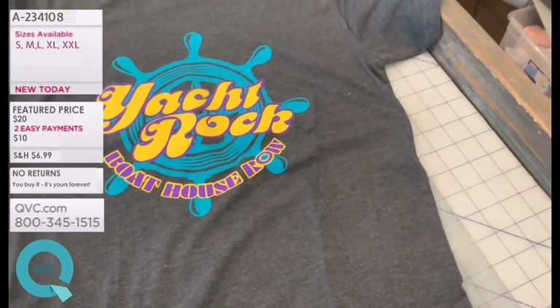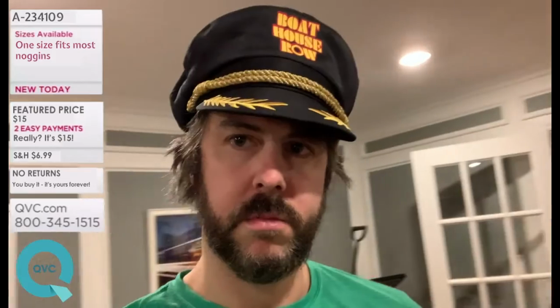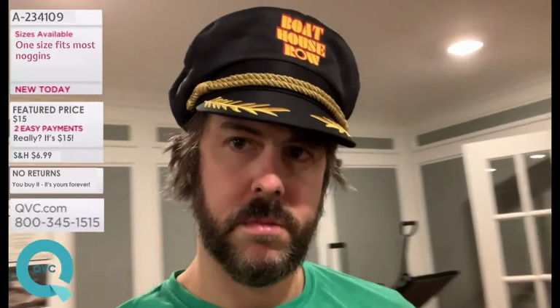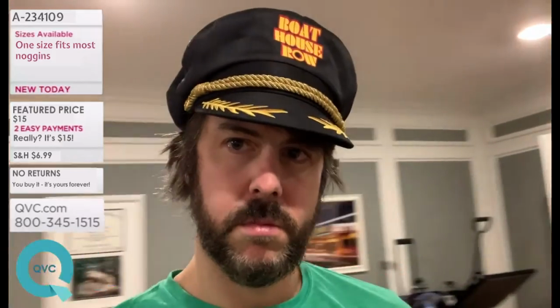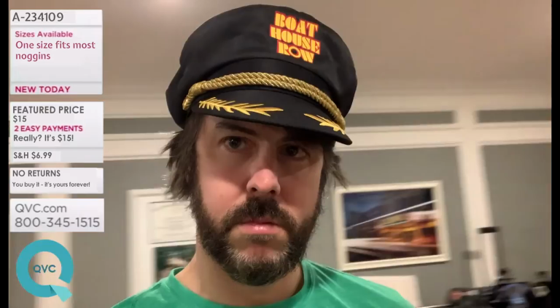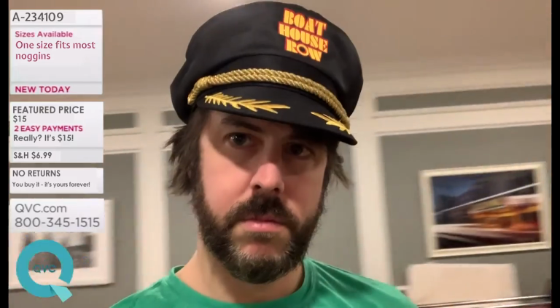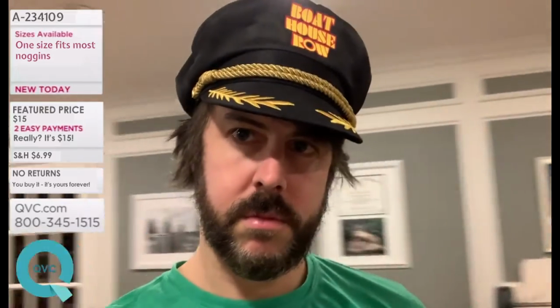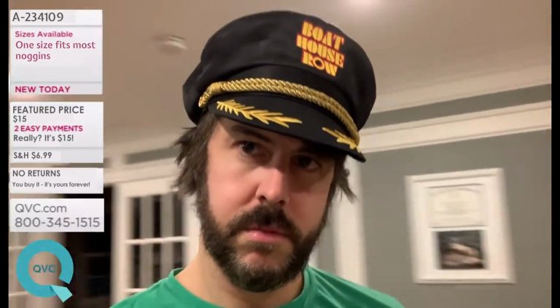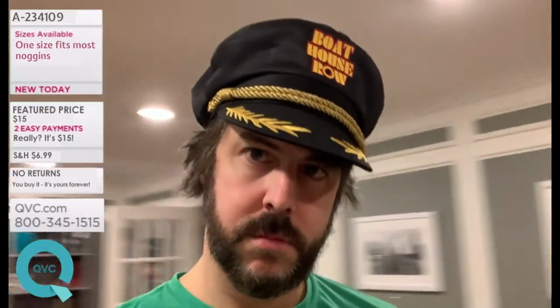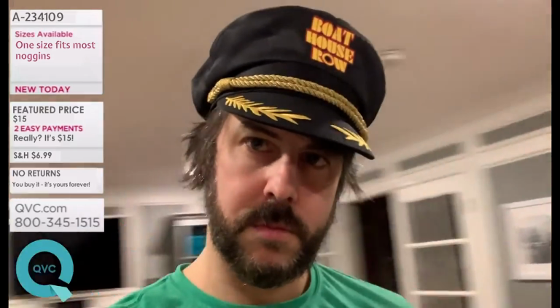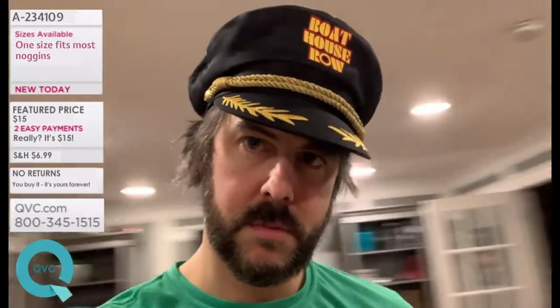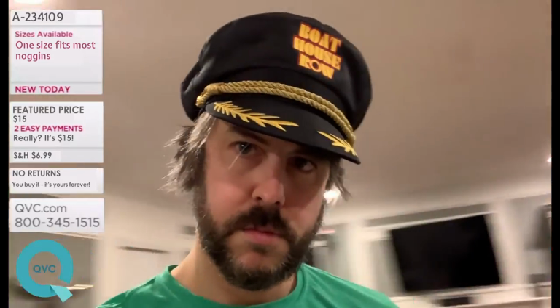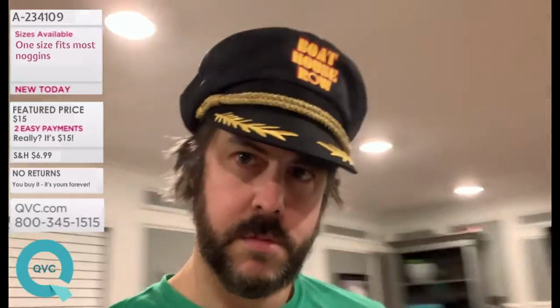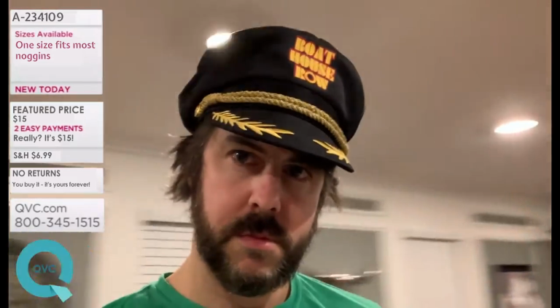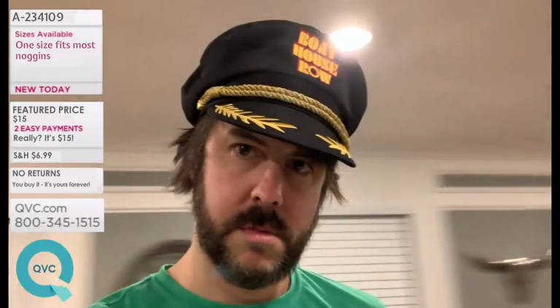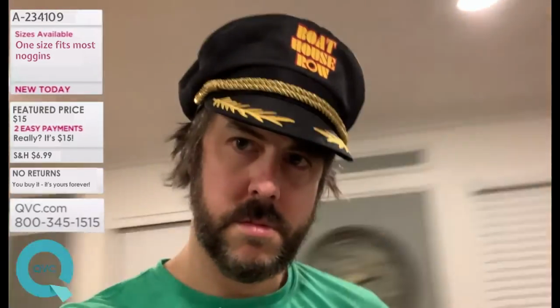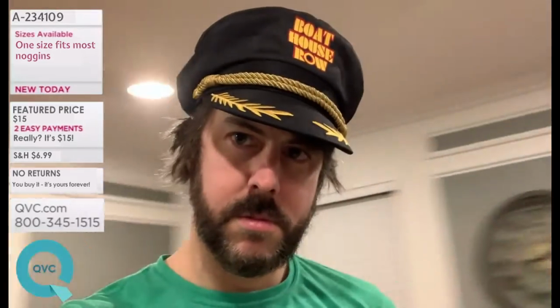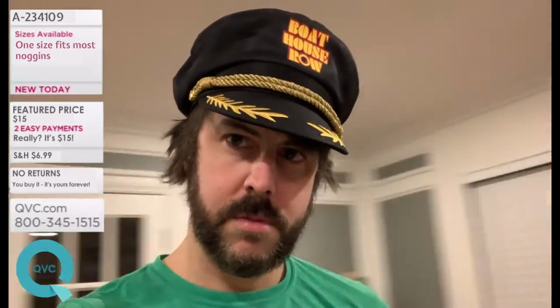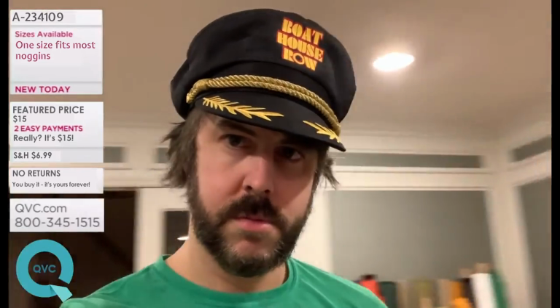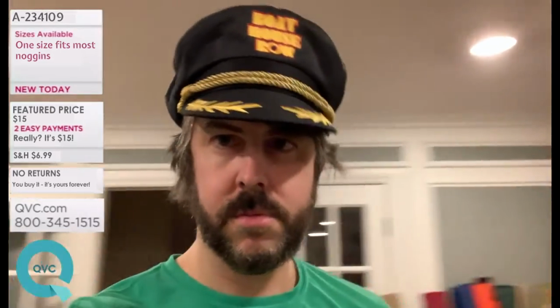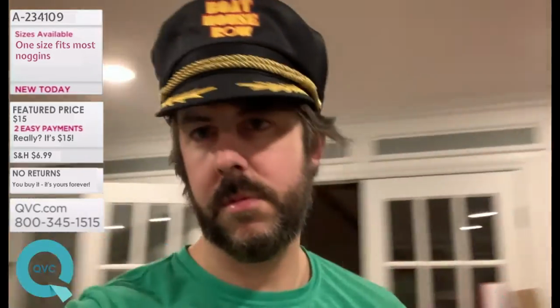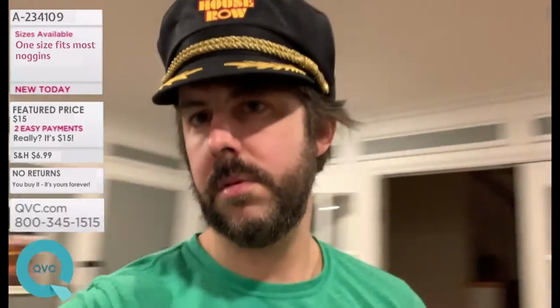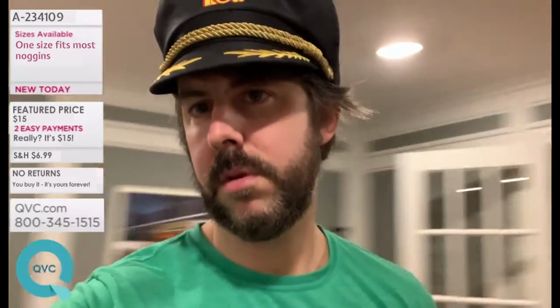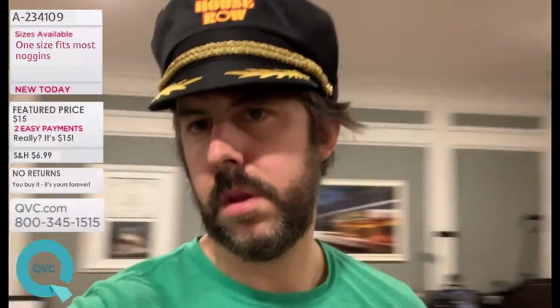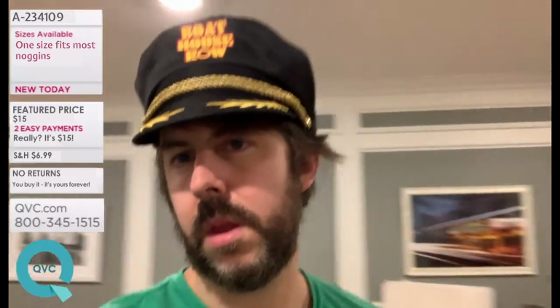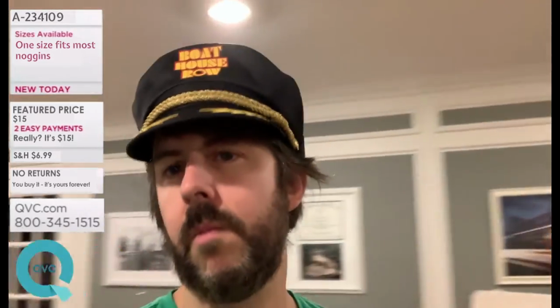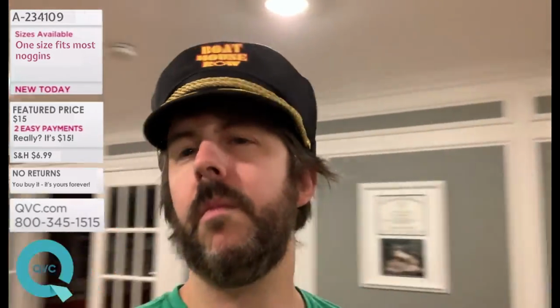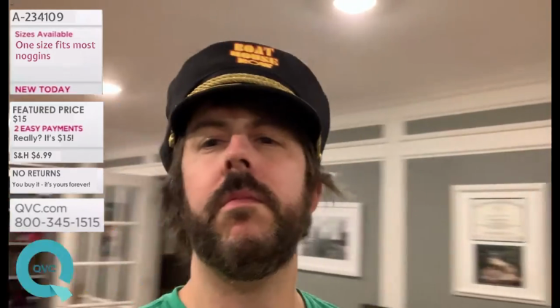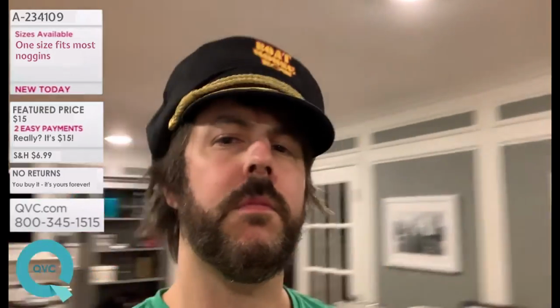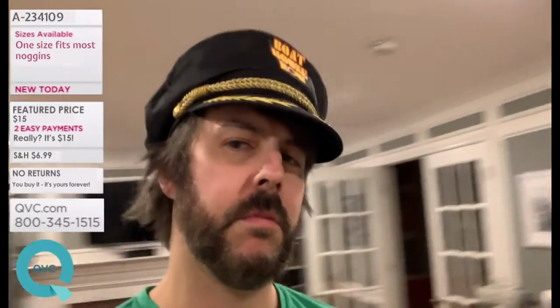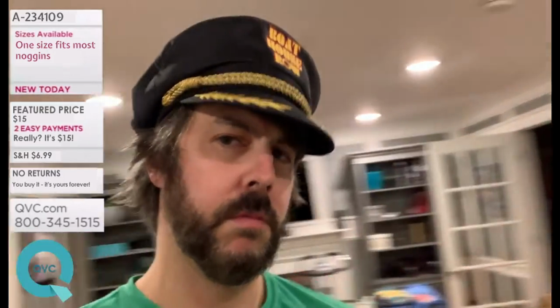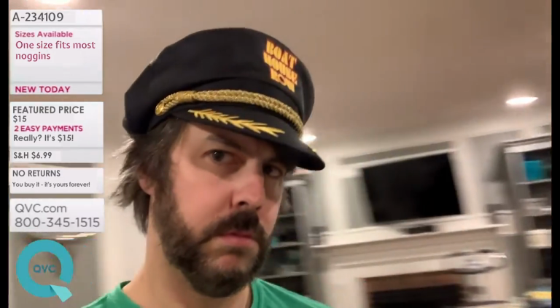This next item really needs no introduction. It is the black Boathouse Road captain's hat, making you look smooth.